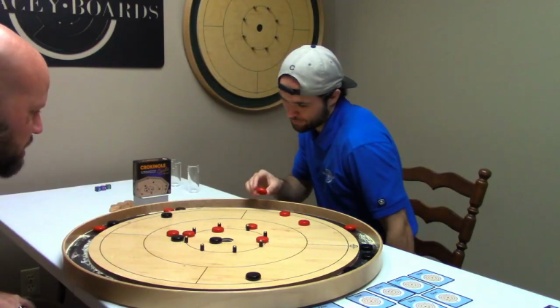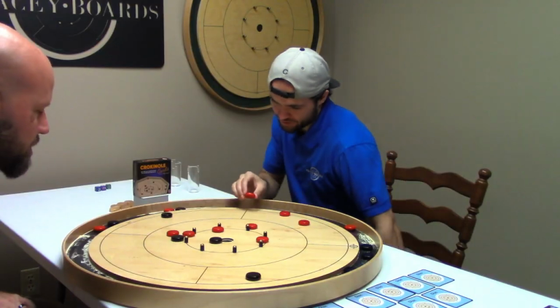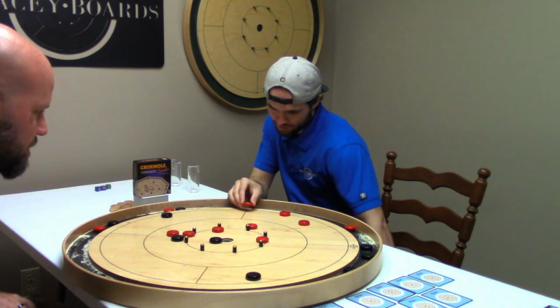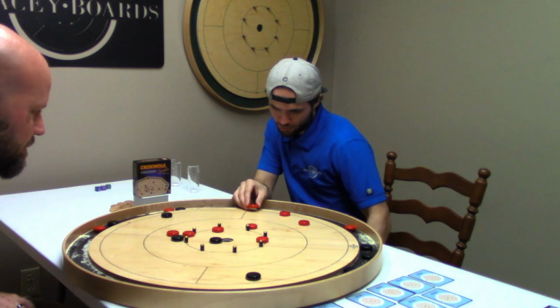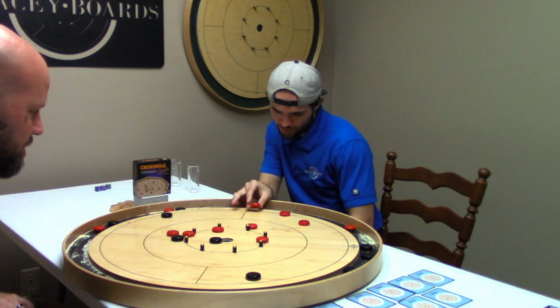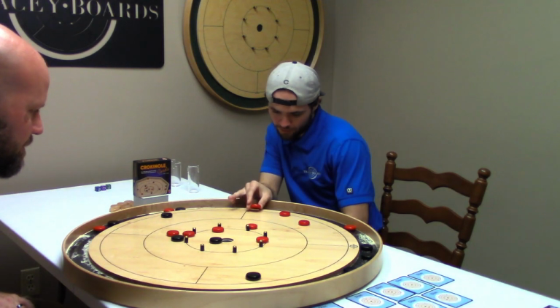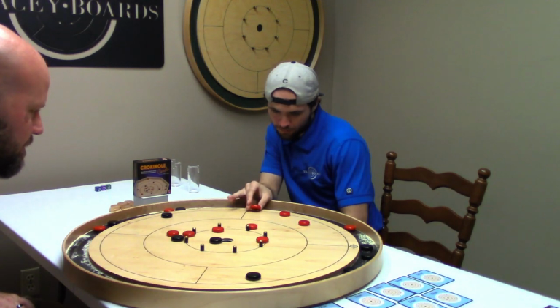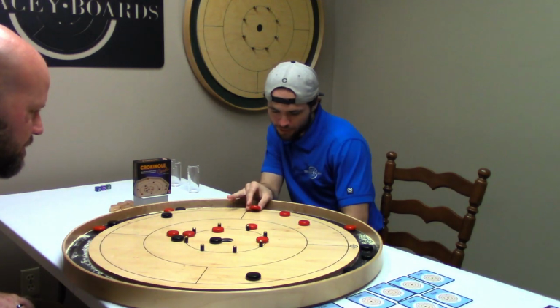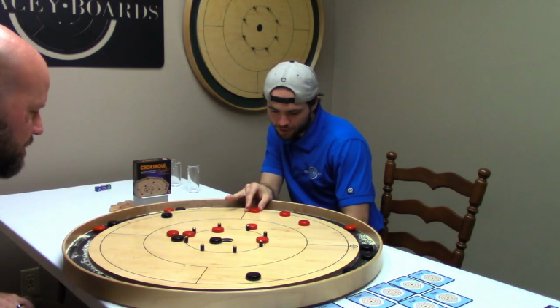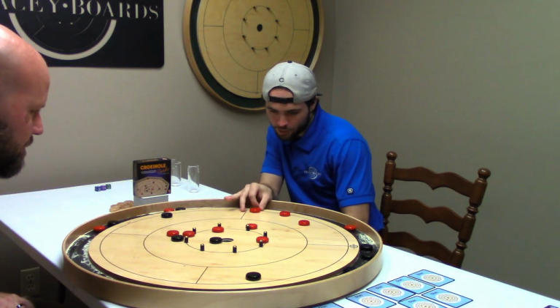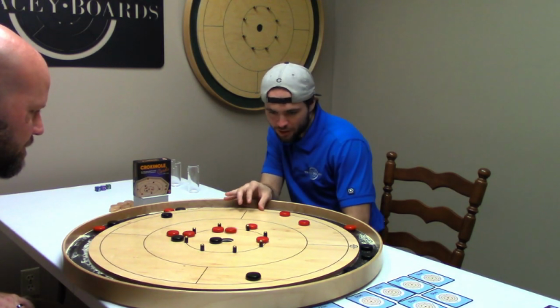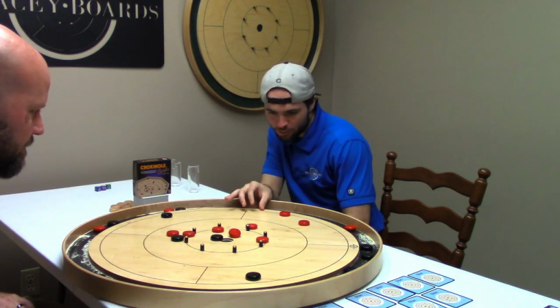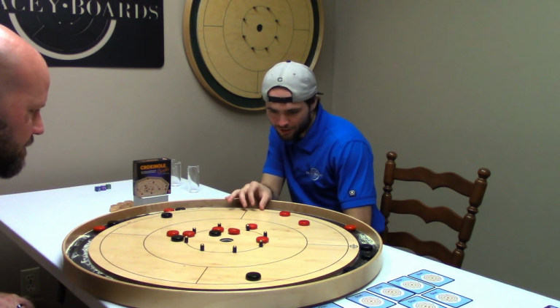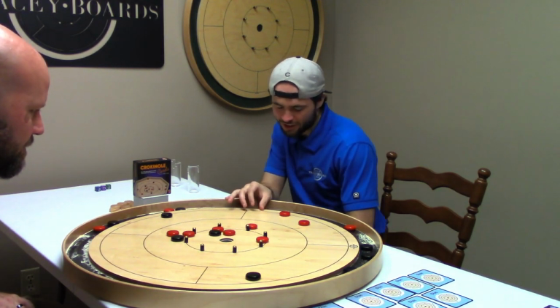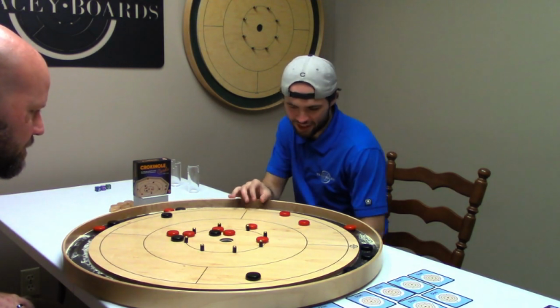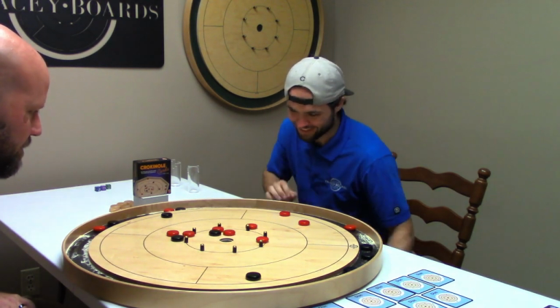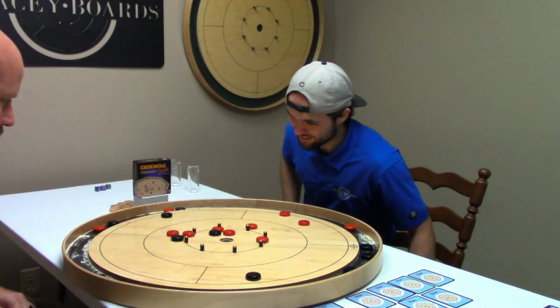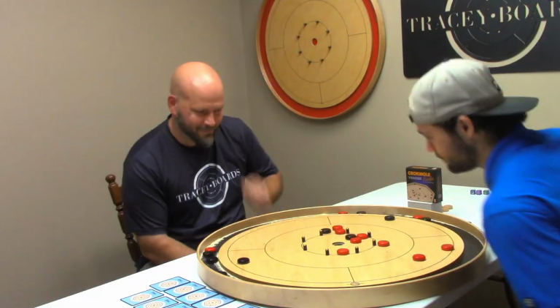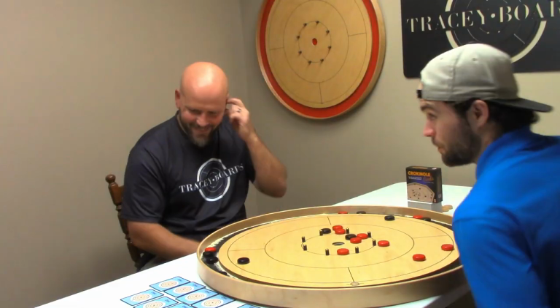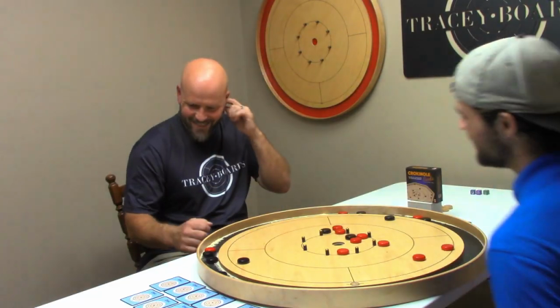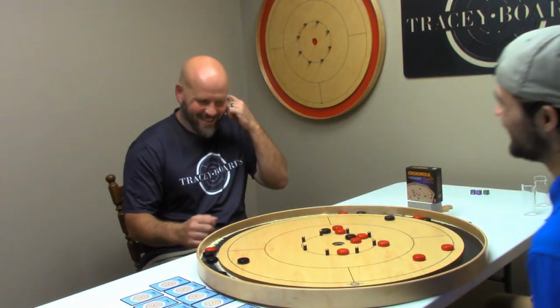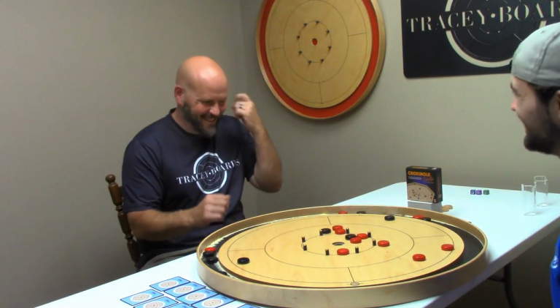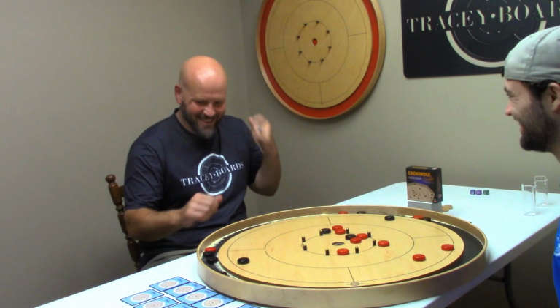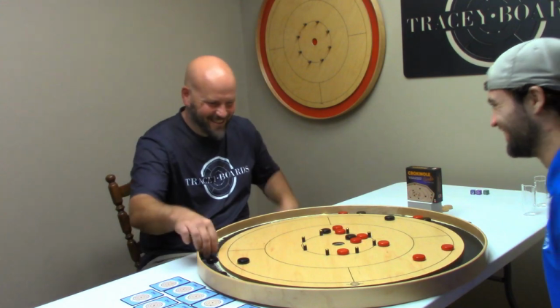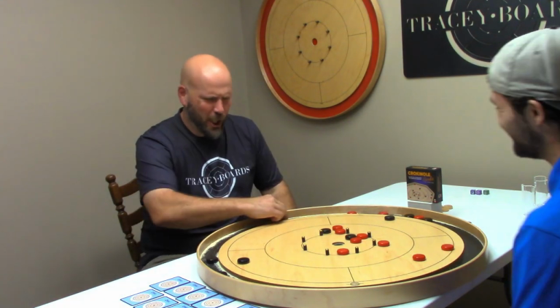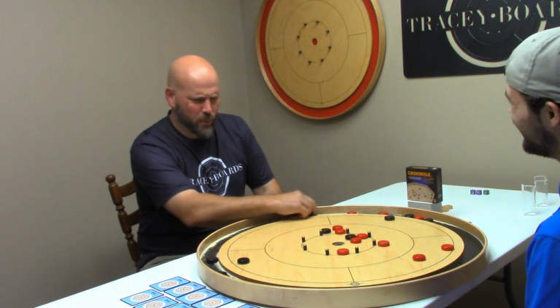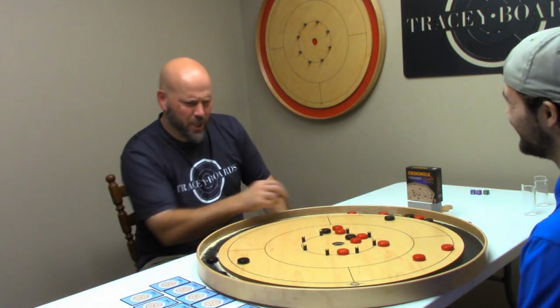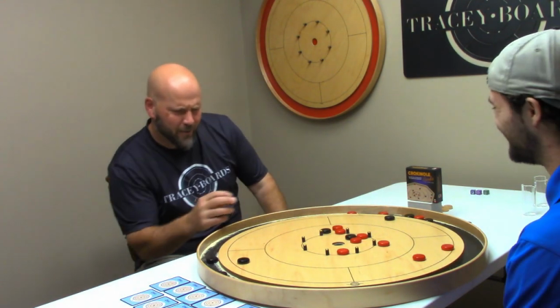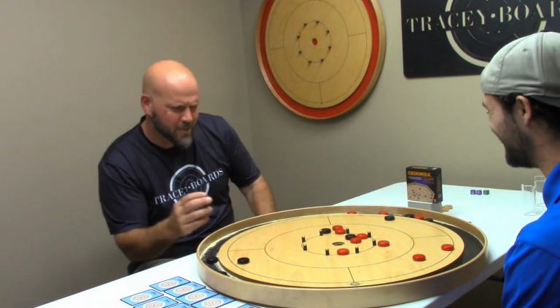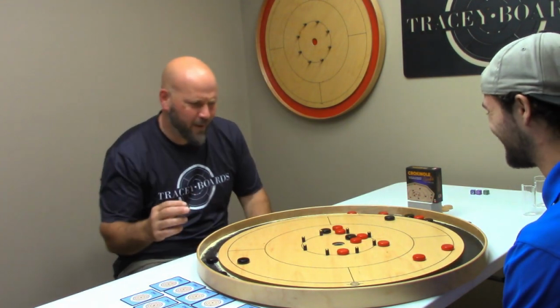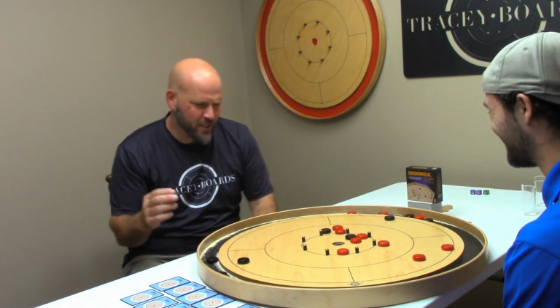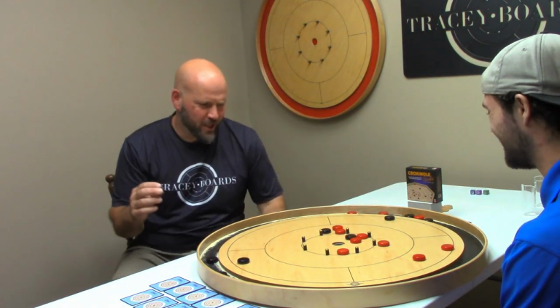This side's looking pretty good. Maybe just get it to a better spot. I was actually trying for a 20 there, but I was expecting to touch two on the way through. Language, Garrett. This is a family channel.